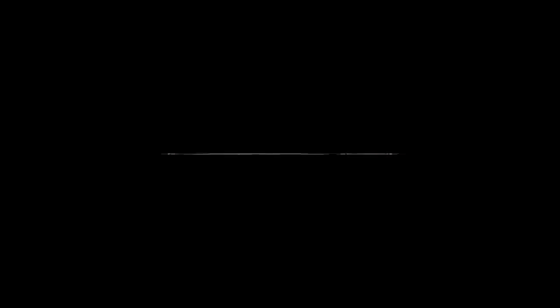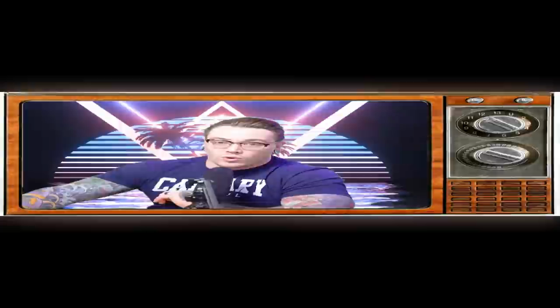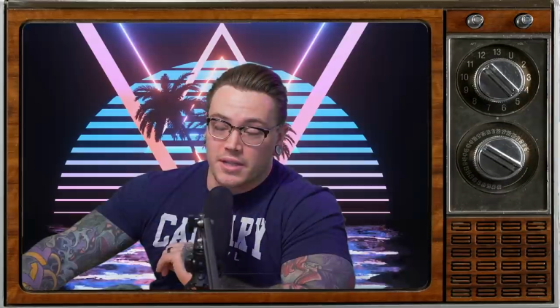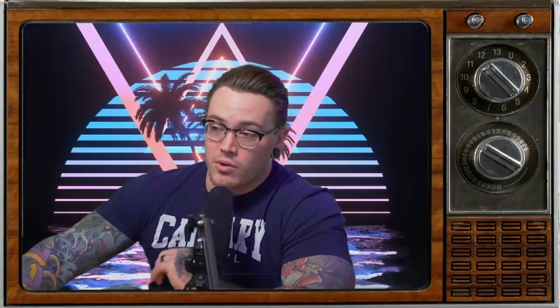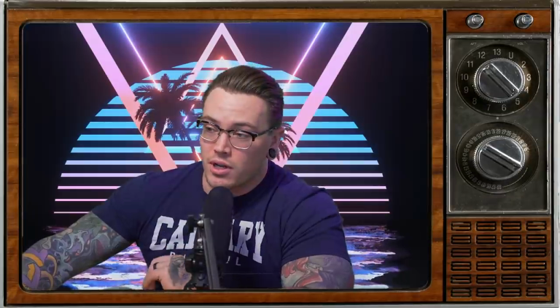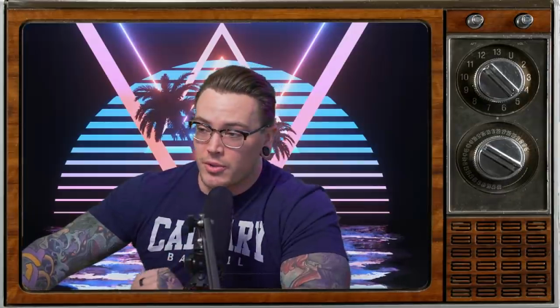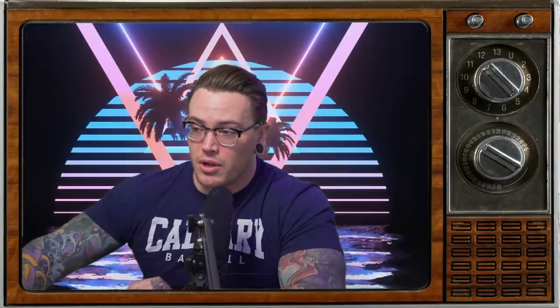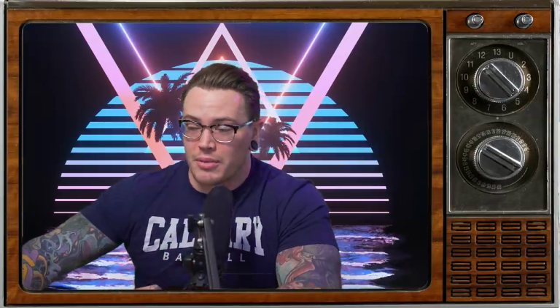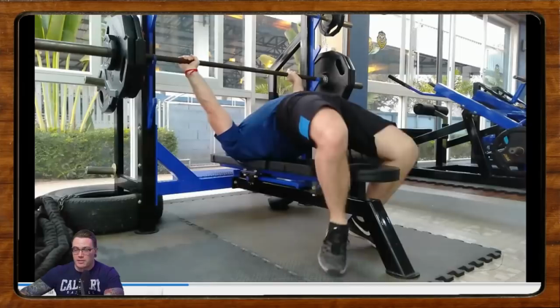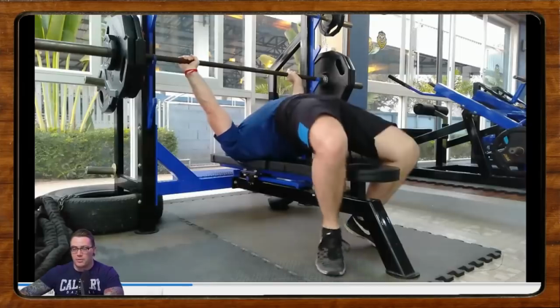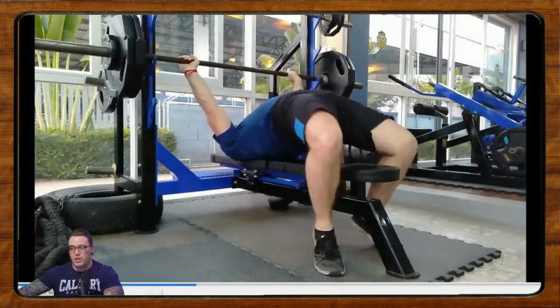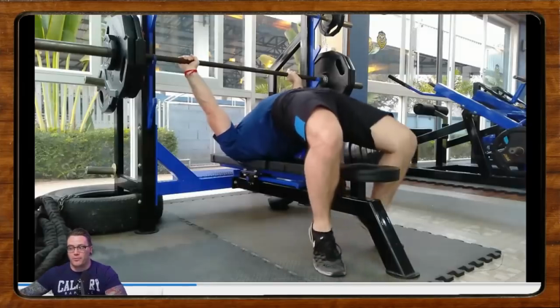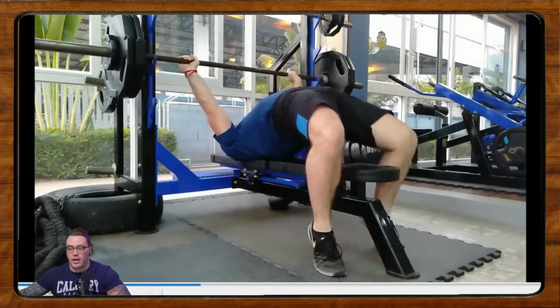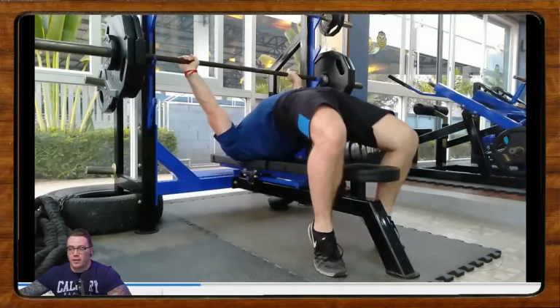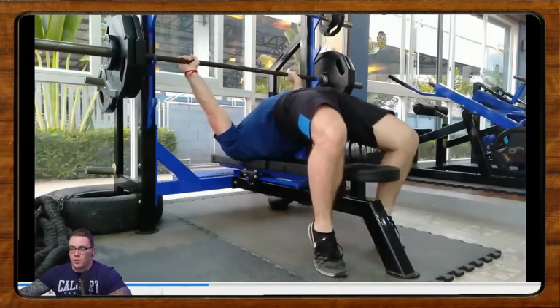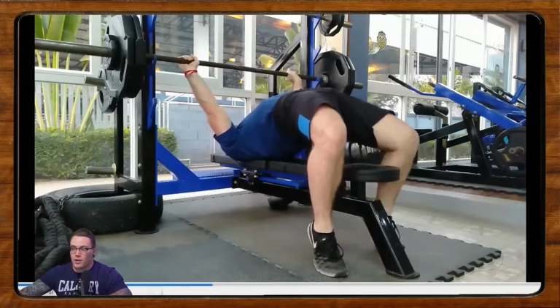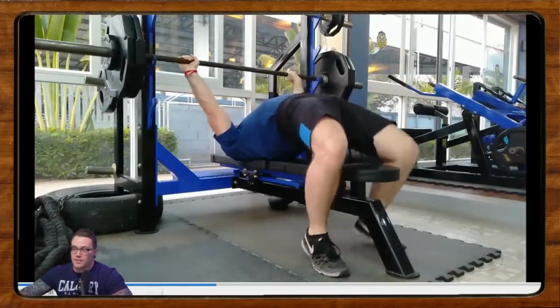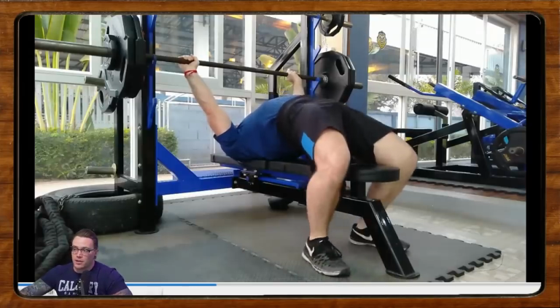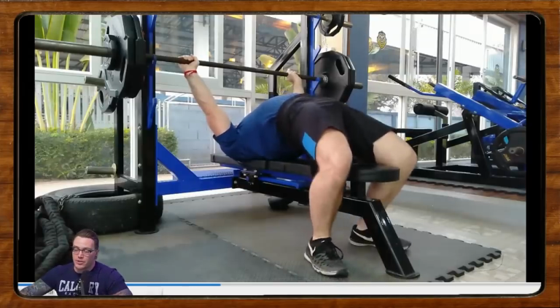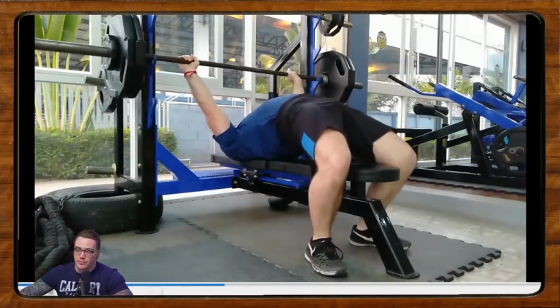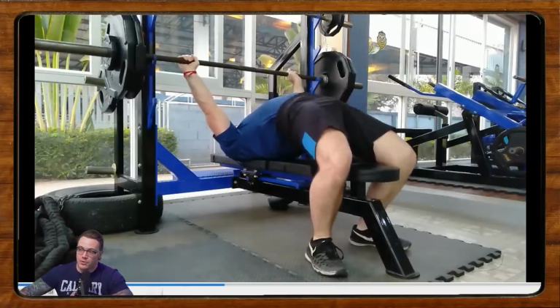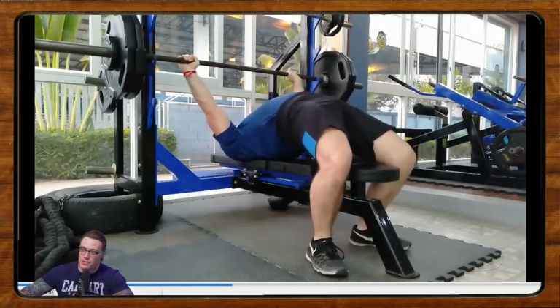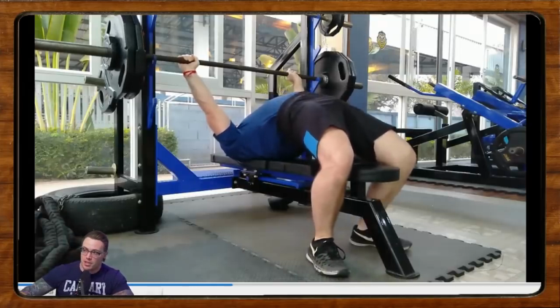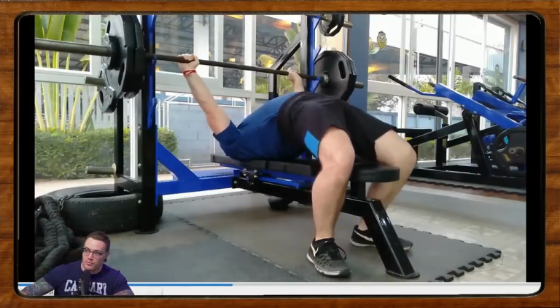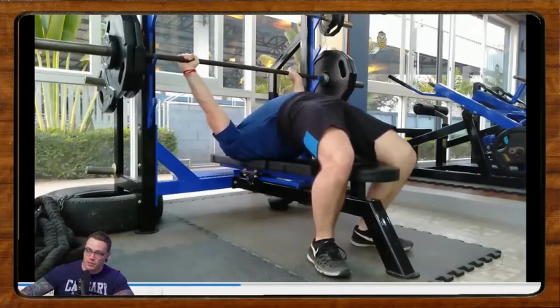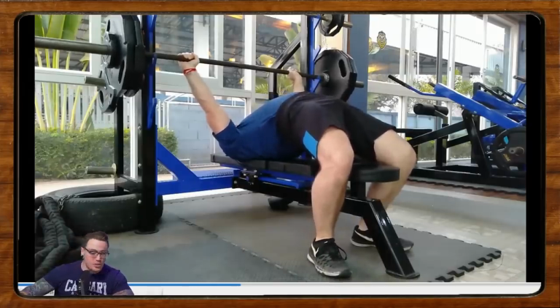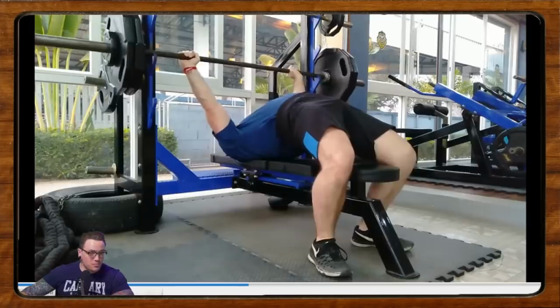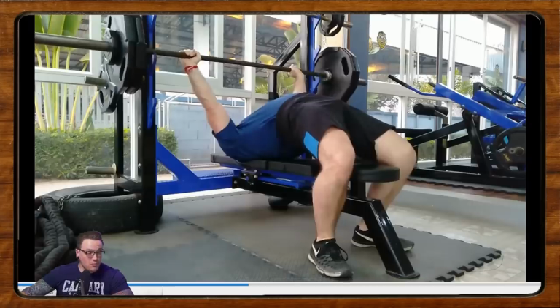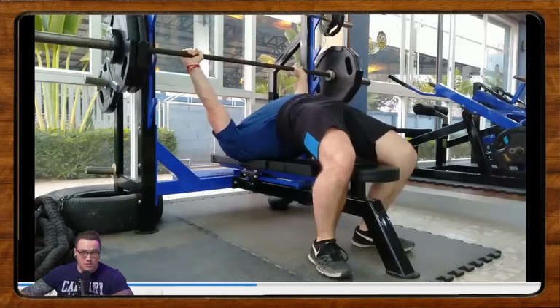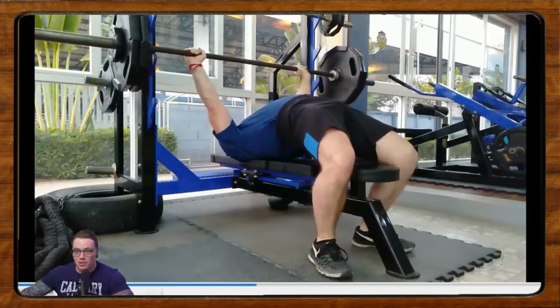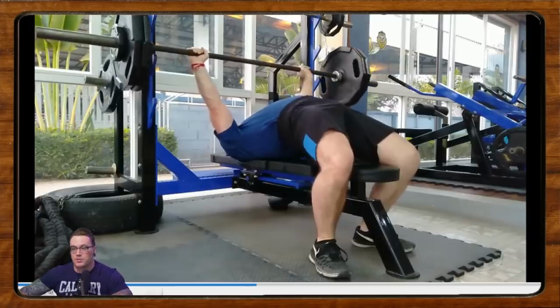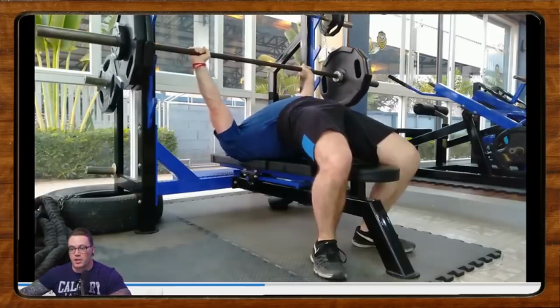What is going on everybody? Welcome back to Form Check Friday. We're going to get started with a viewer submitted video, which is what we do on this channel.